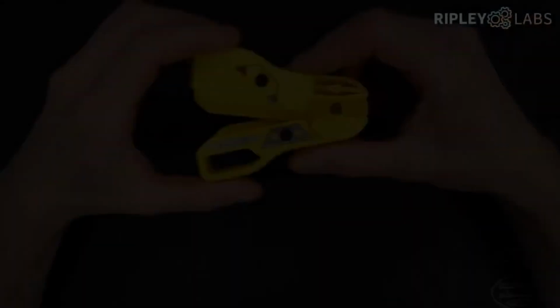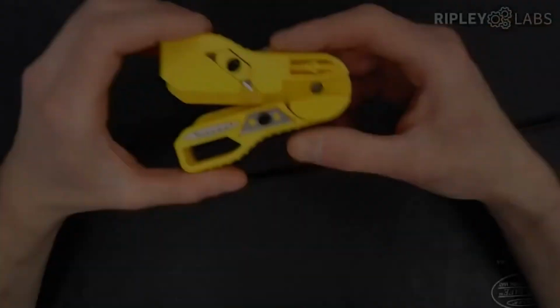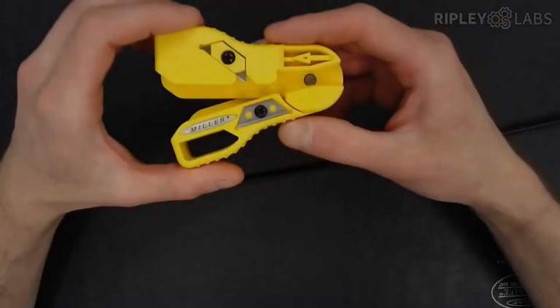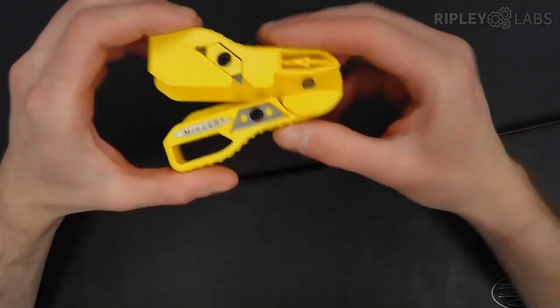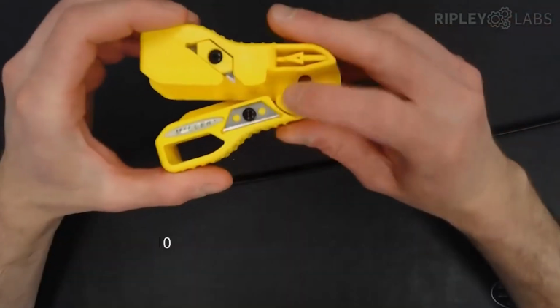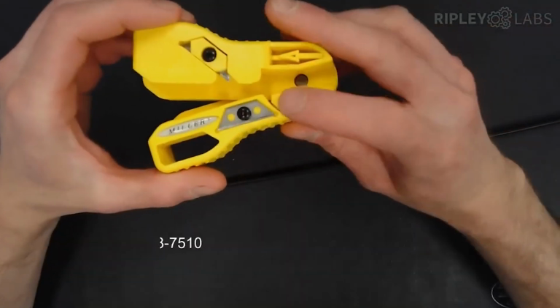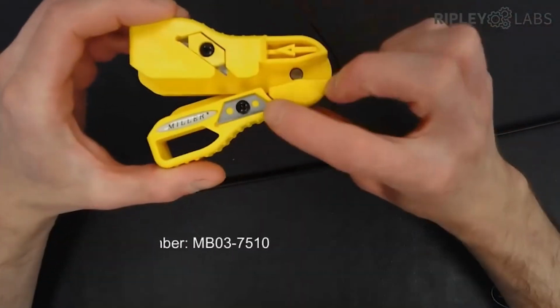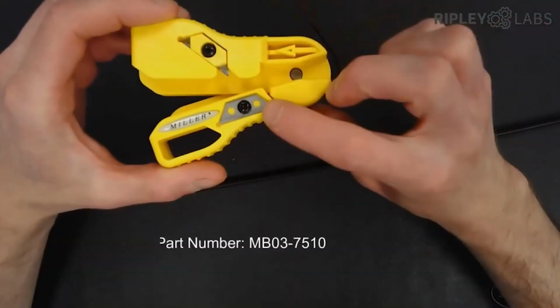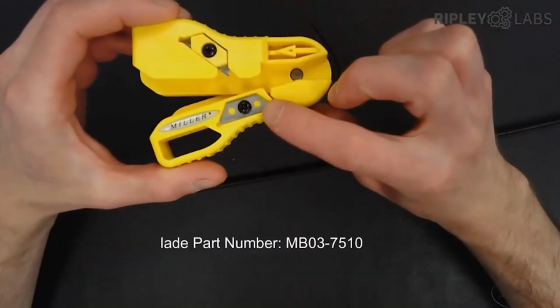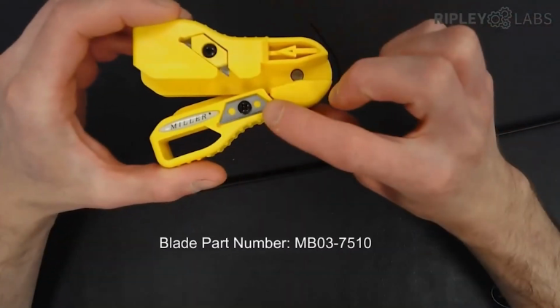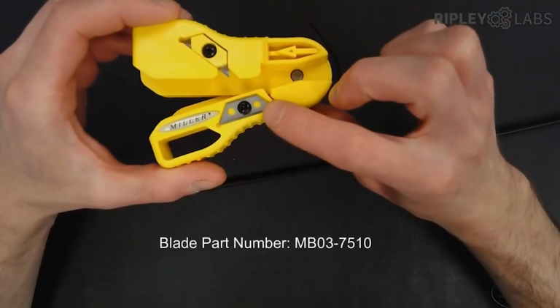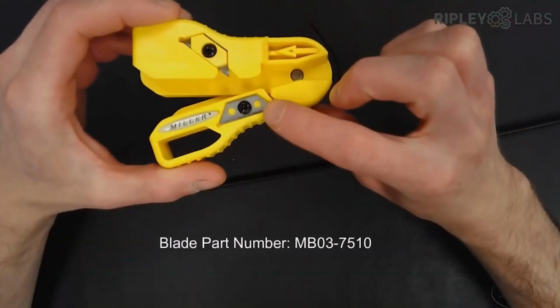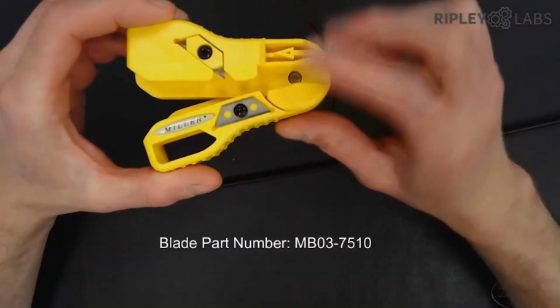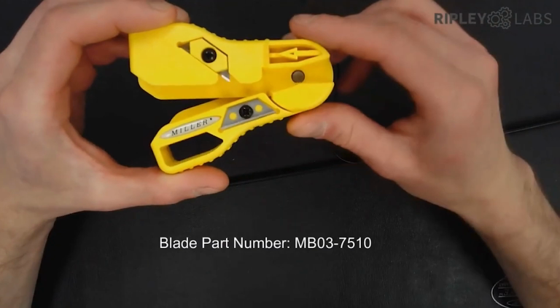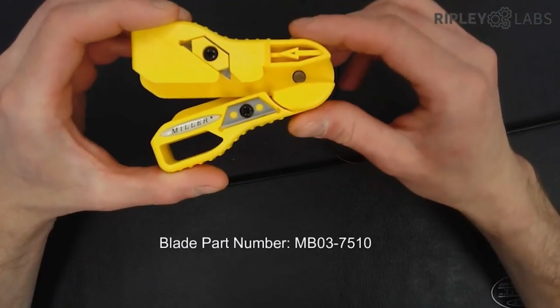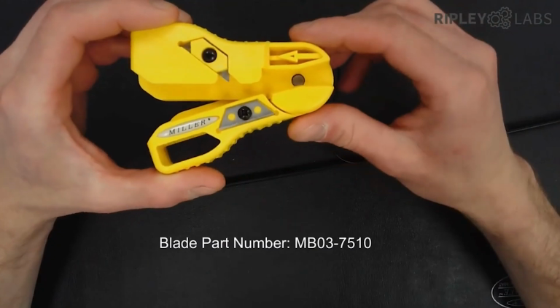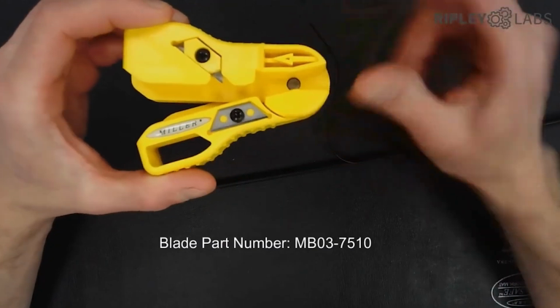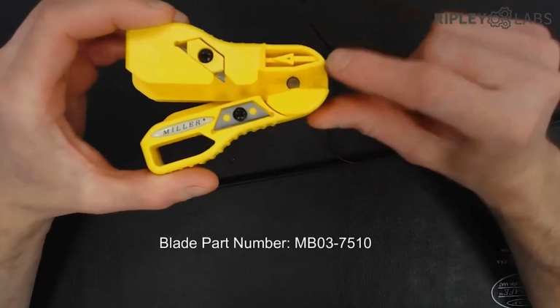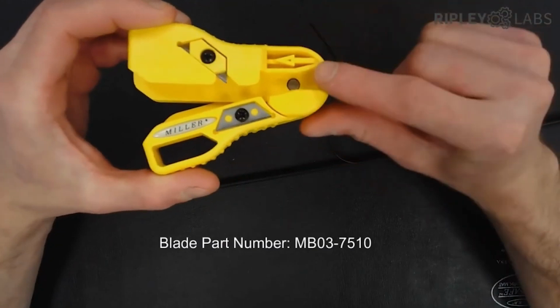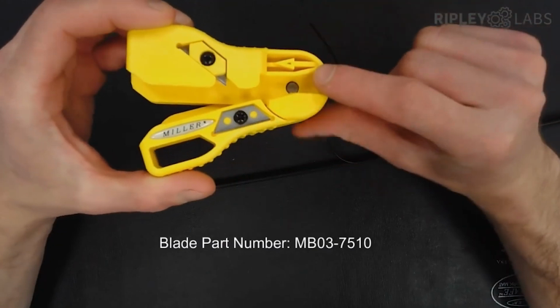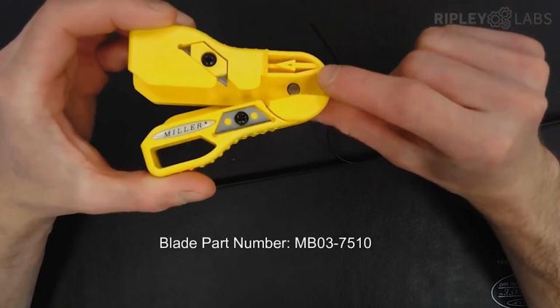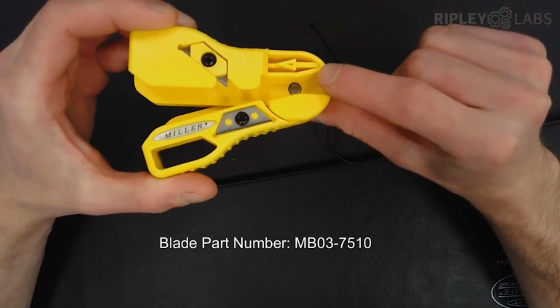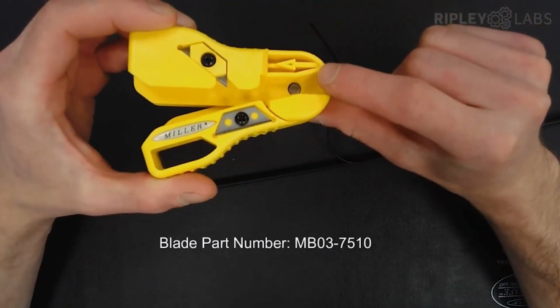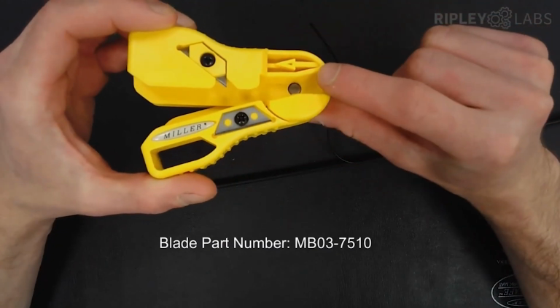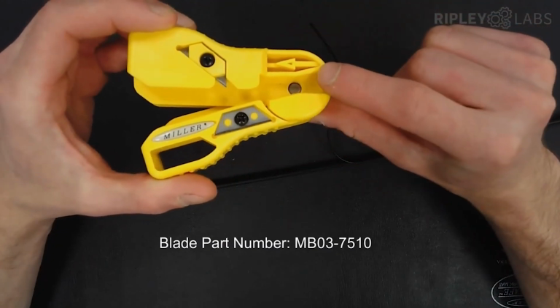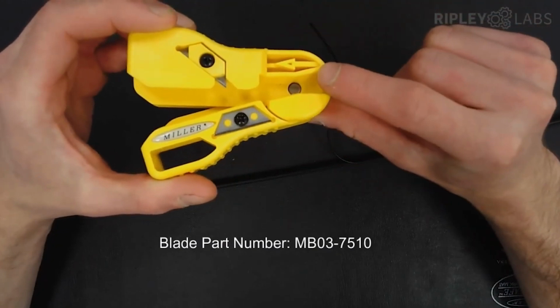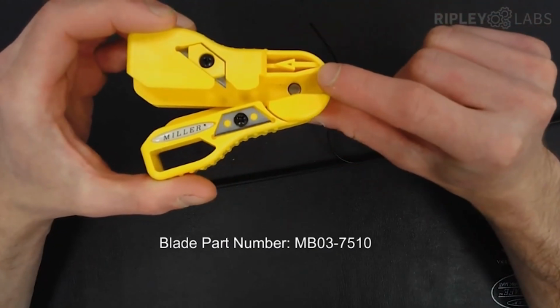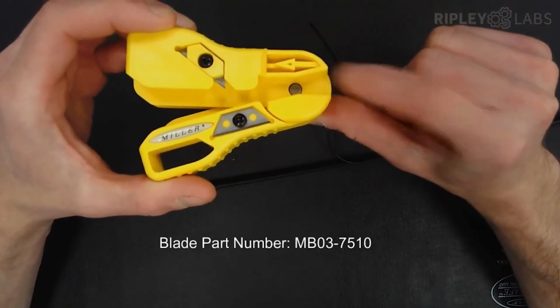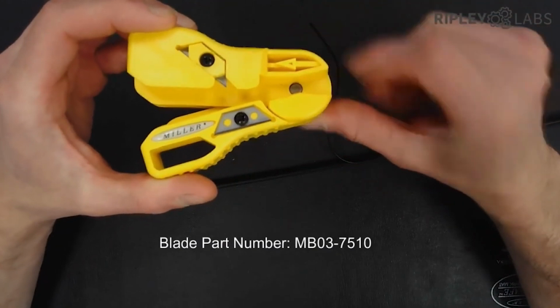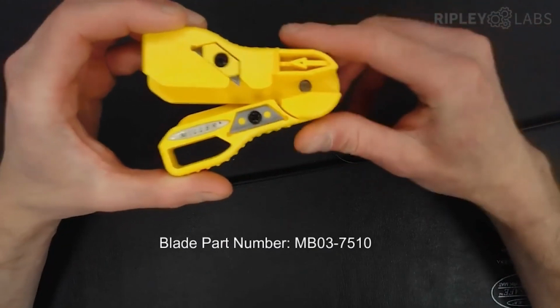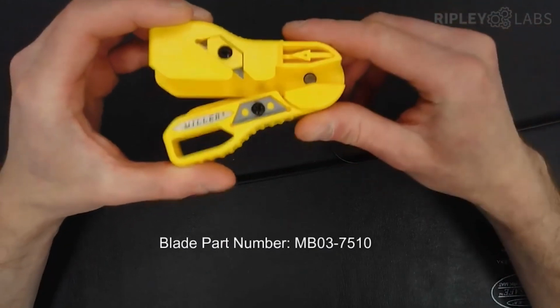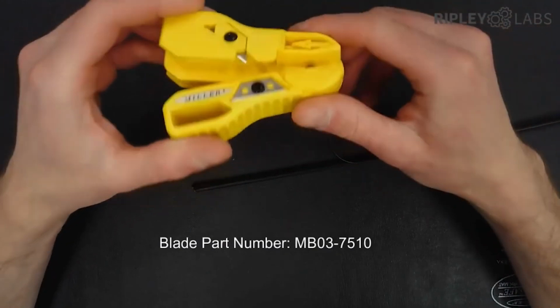There is a spare blade stored in the handle, which is also double-sided, so you get four blades worth of cutting in each tool.